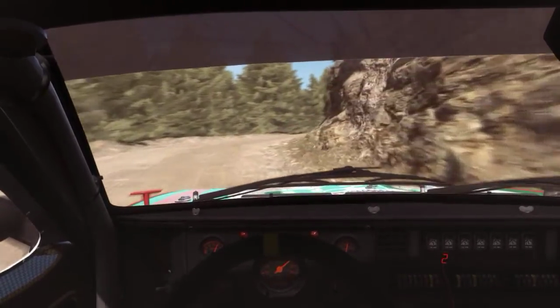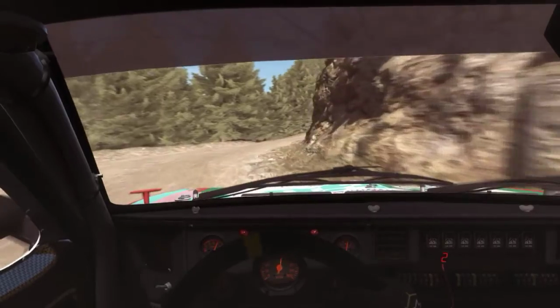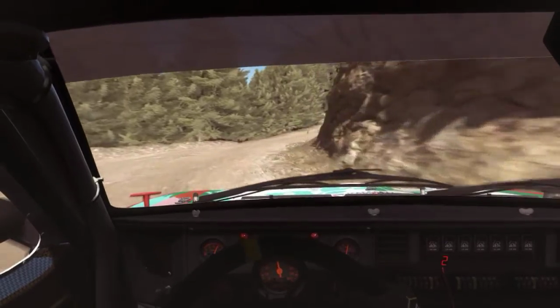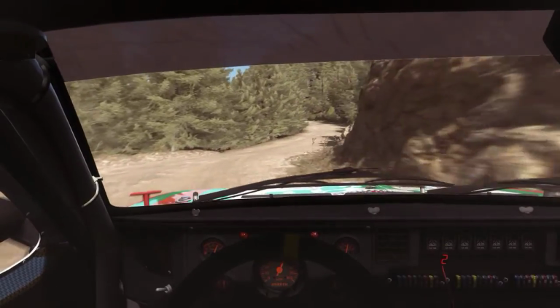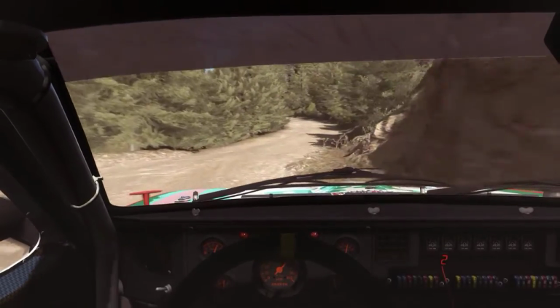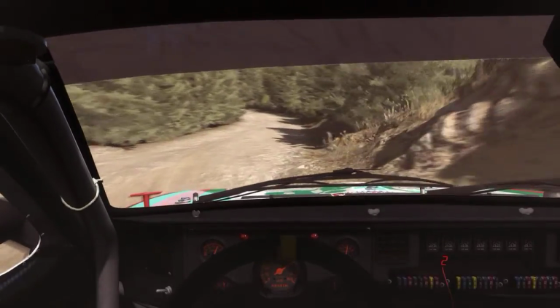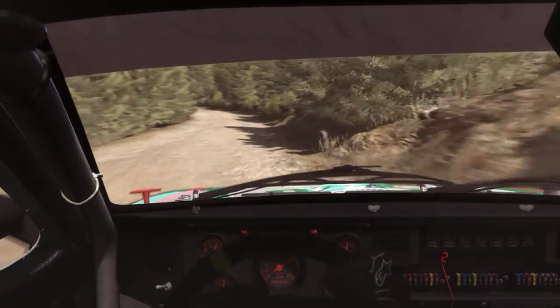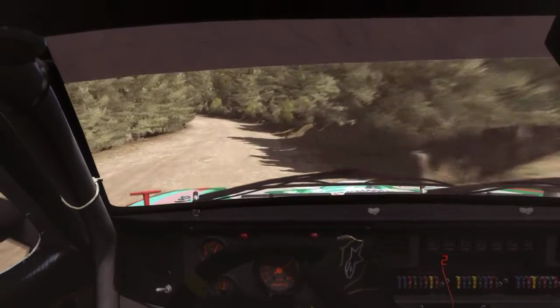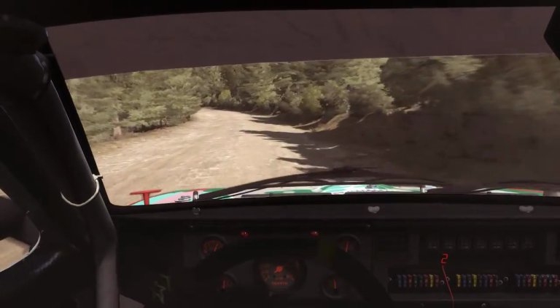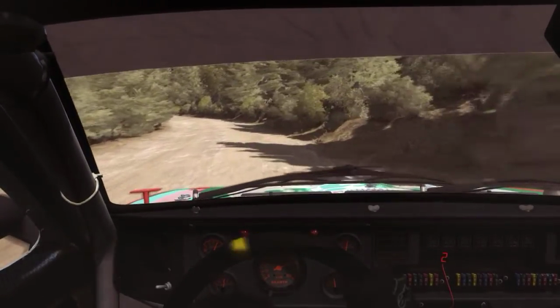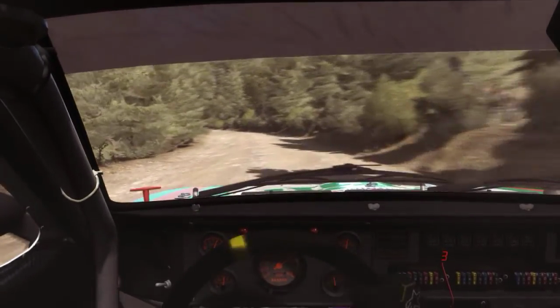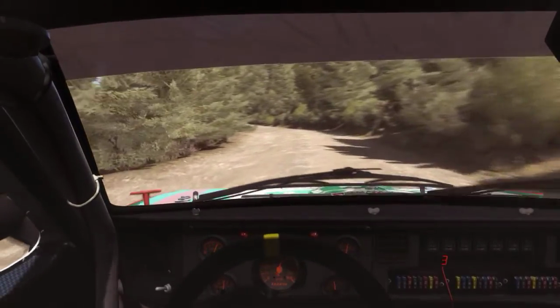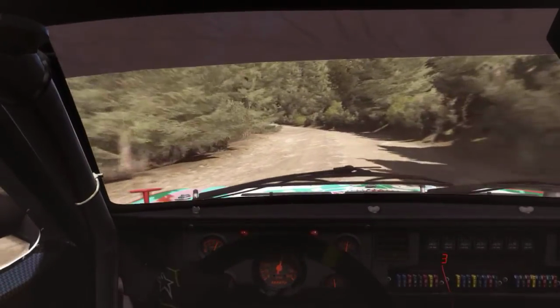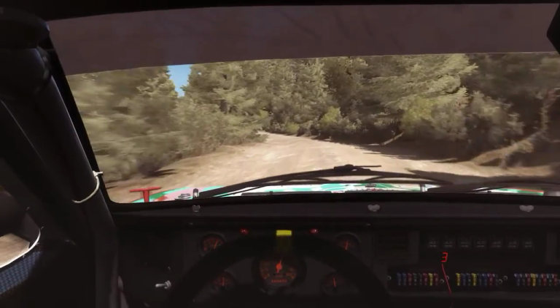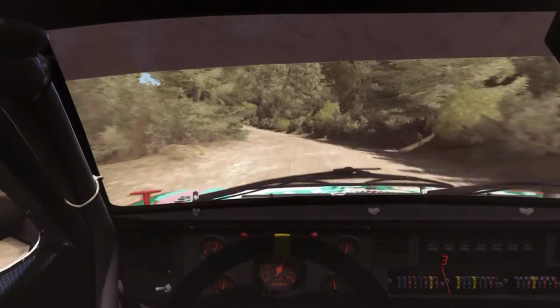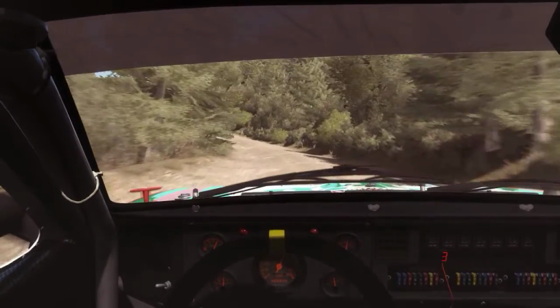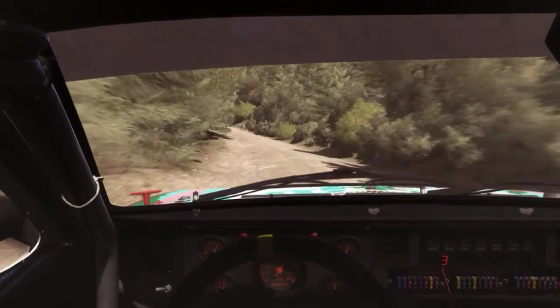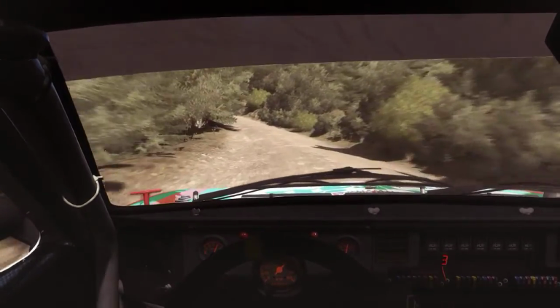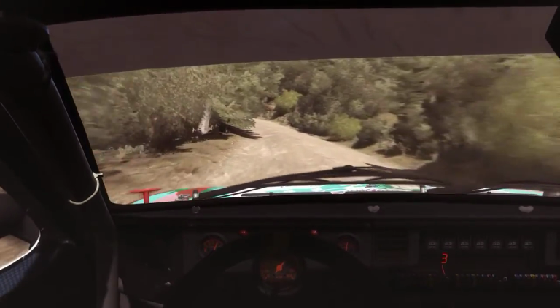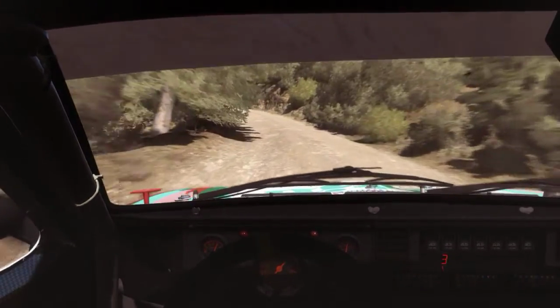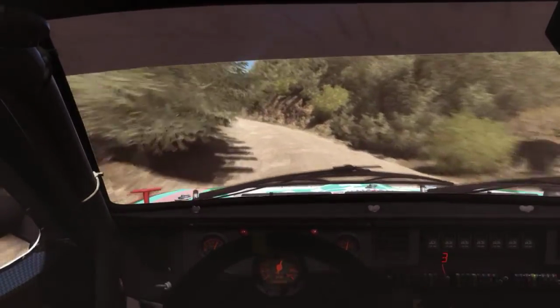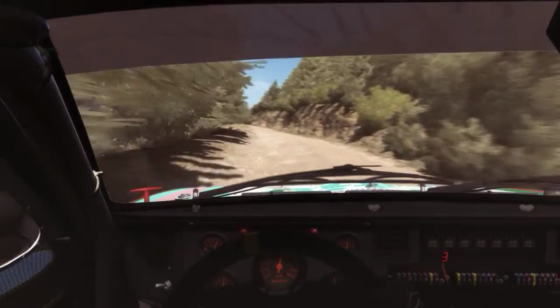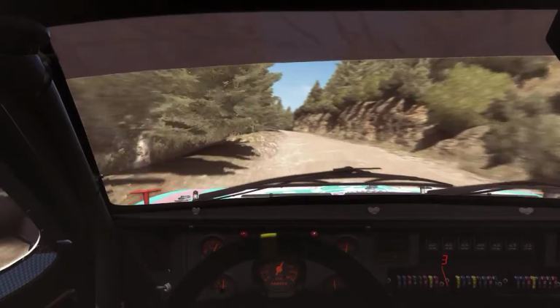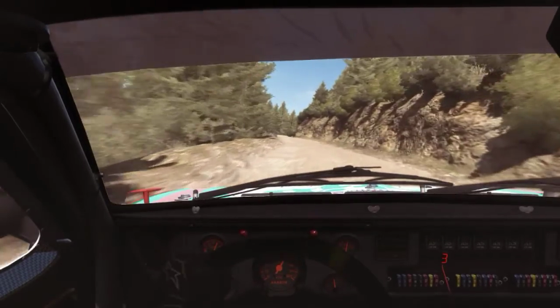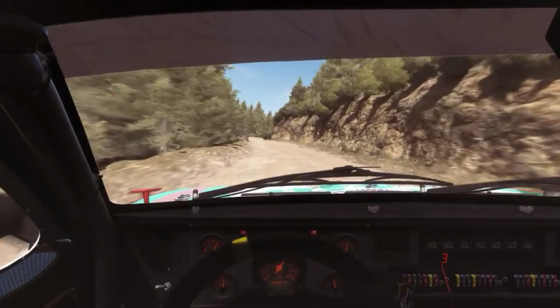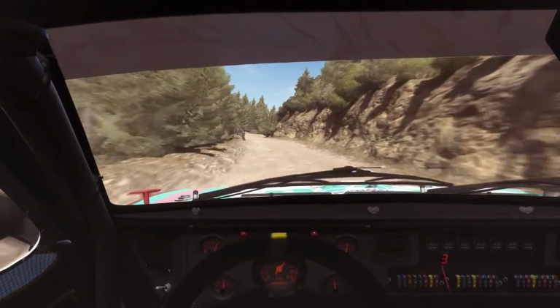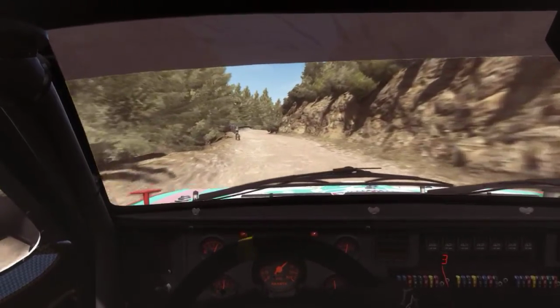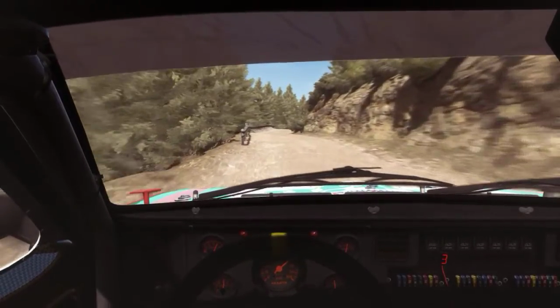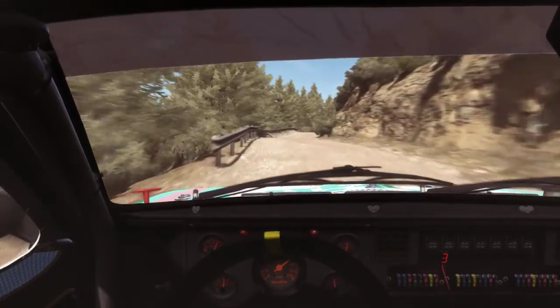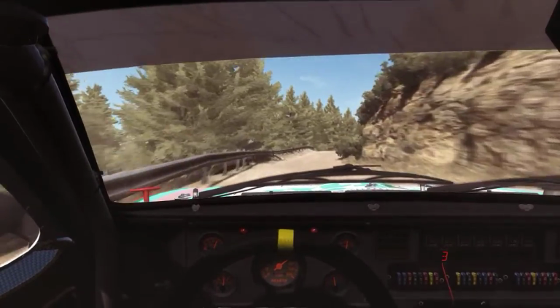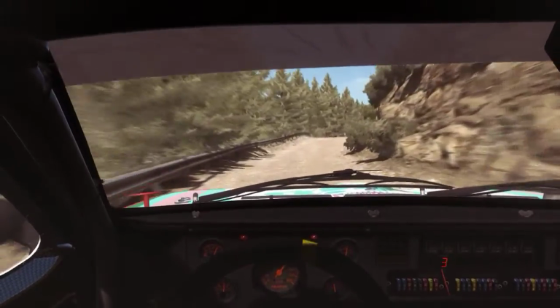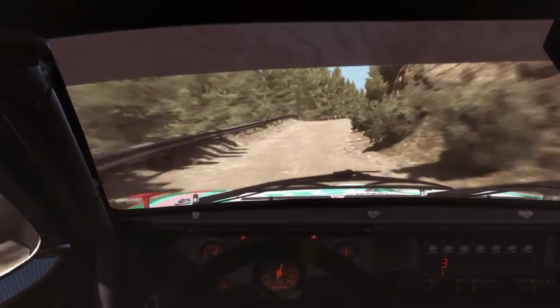Into left 5, up, continues. 80, motion narrow. 60, crest, right 6 long, continues, up, crest, jump maybe. 80.